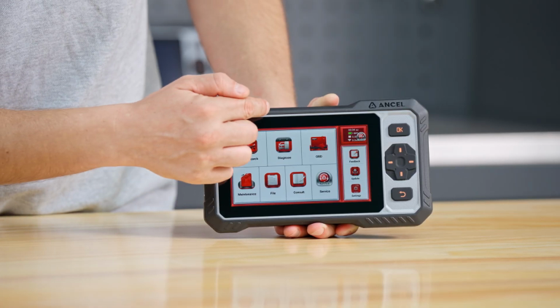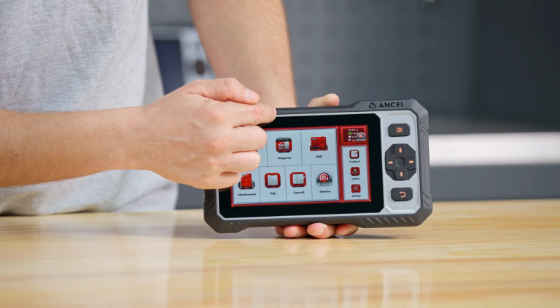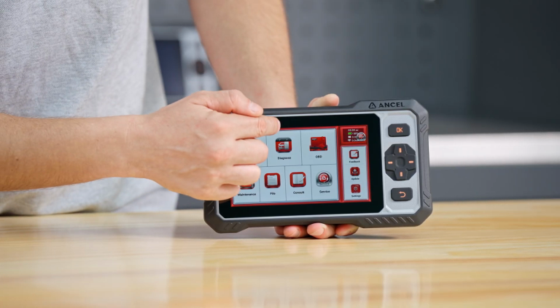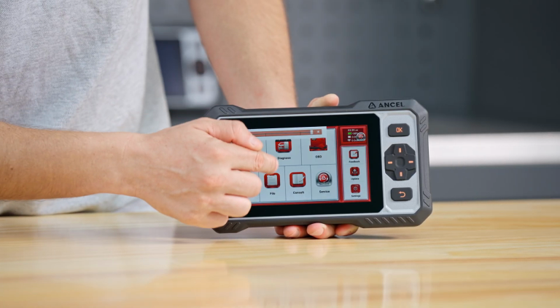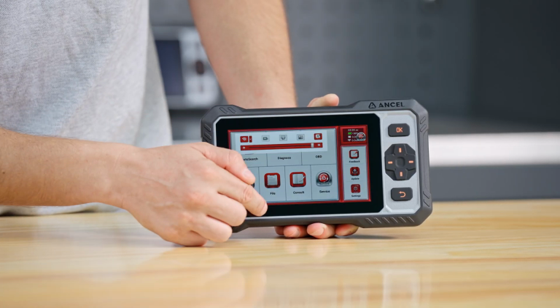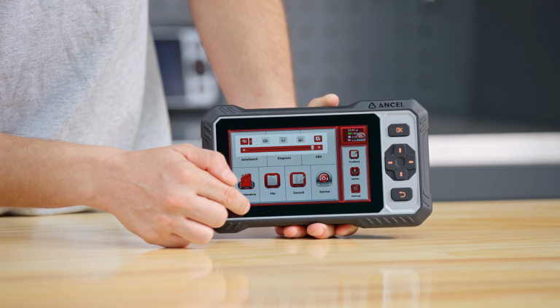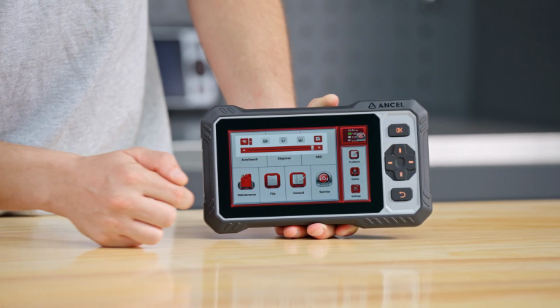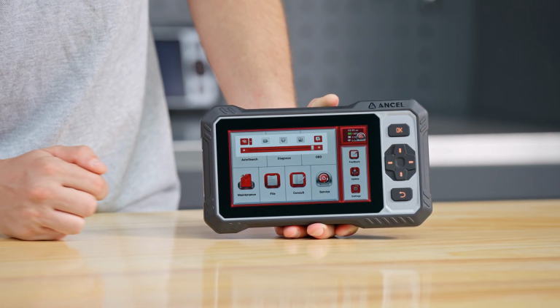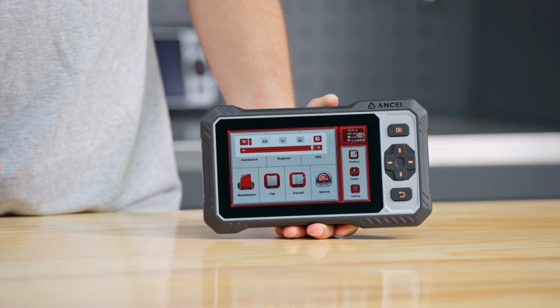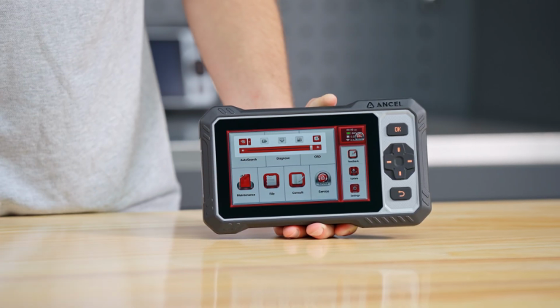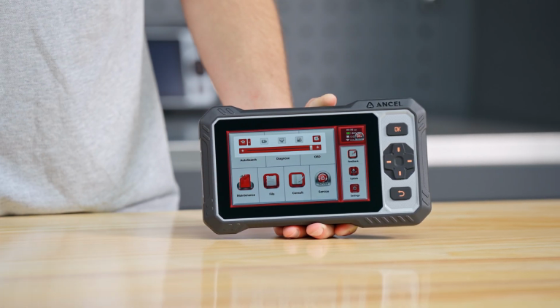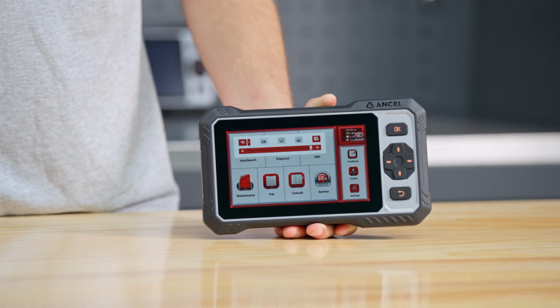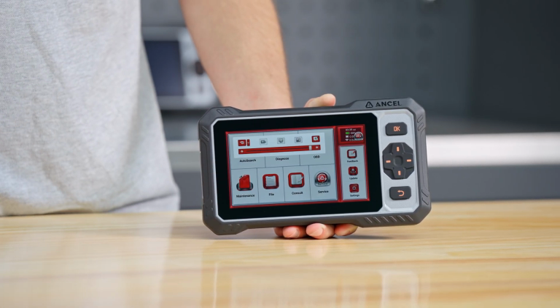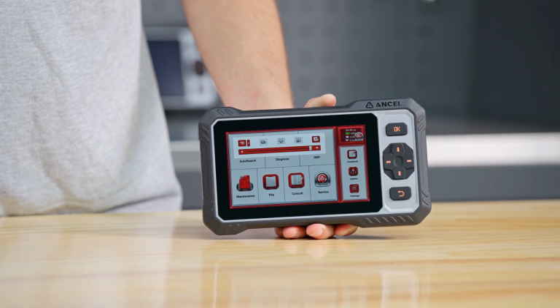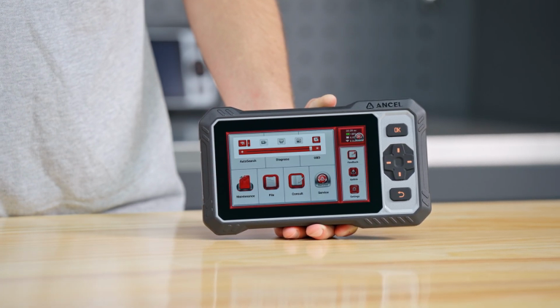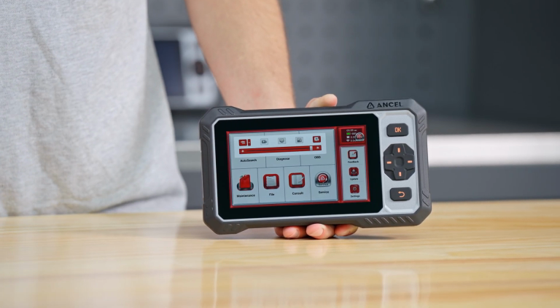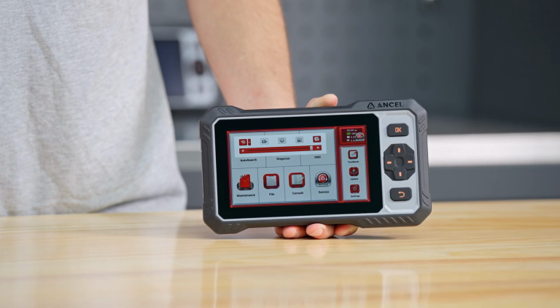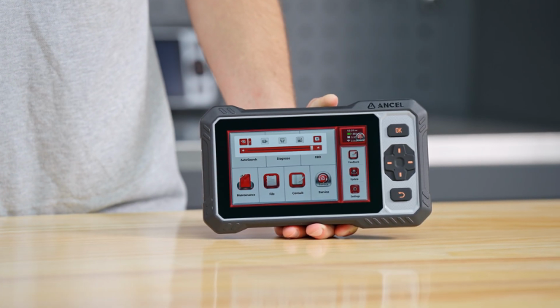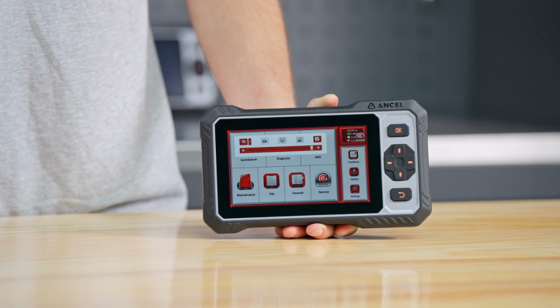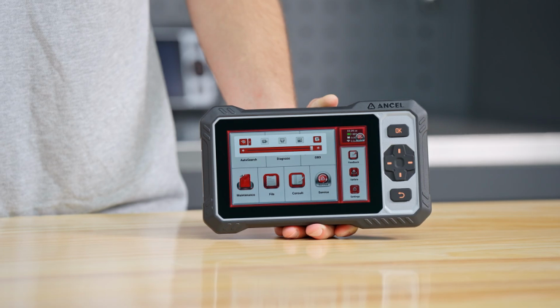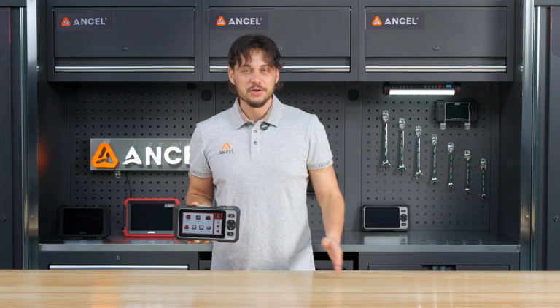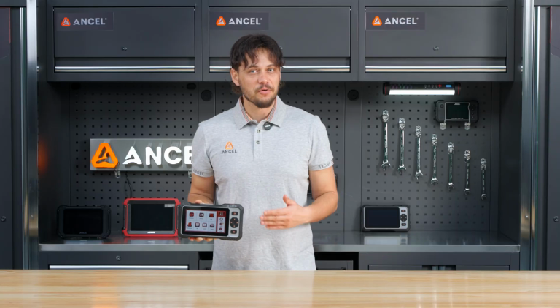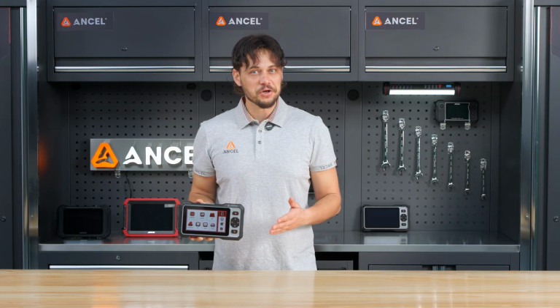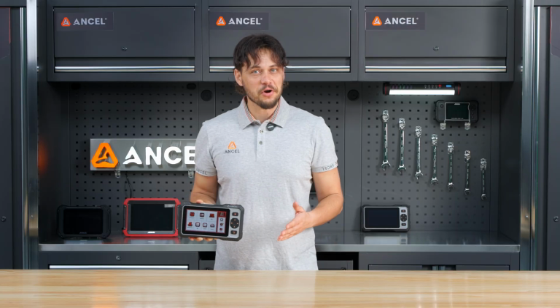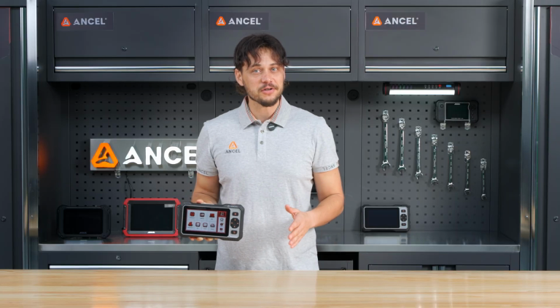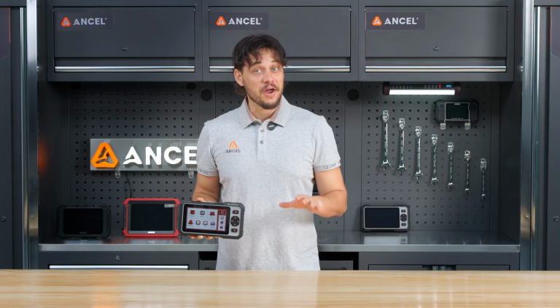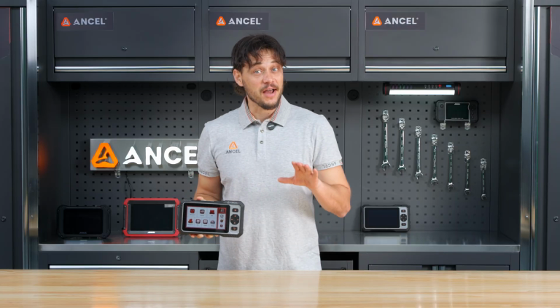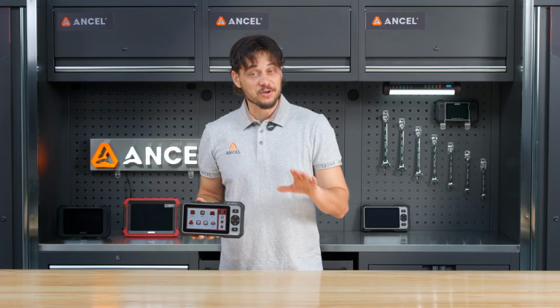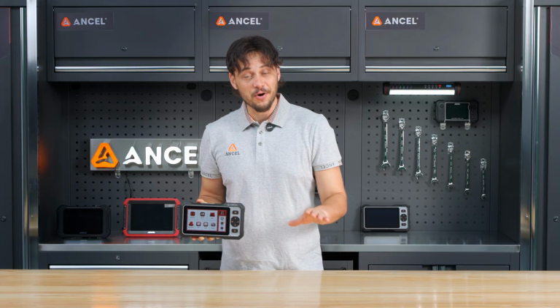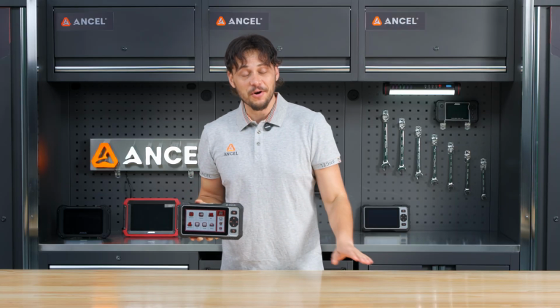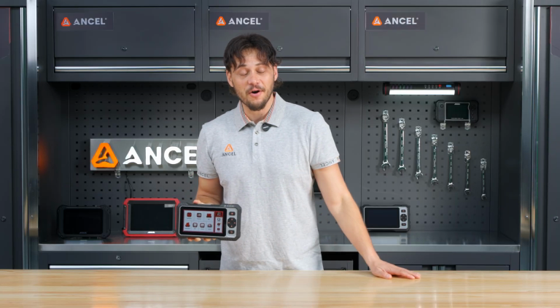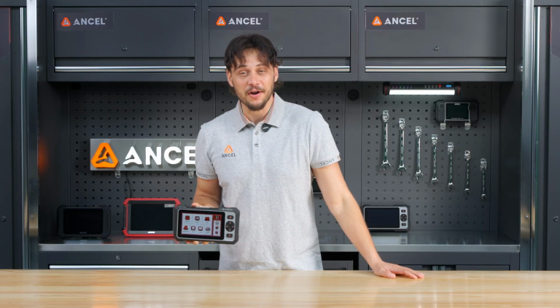Swipe down from the top for quick access to Wi-Fi, screenshots, and screen recording.